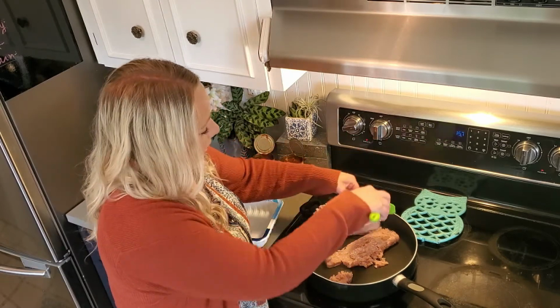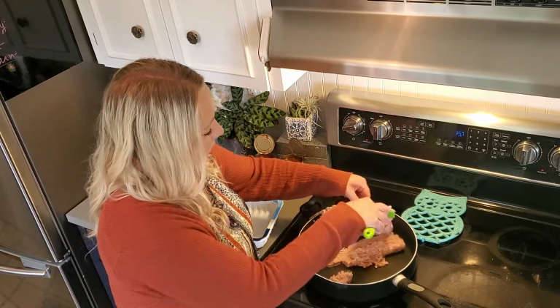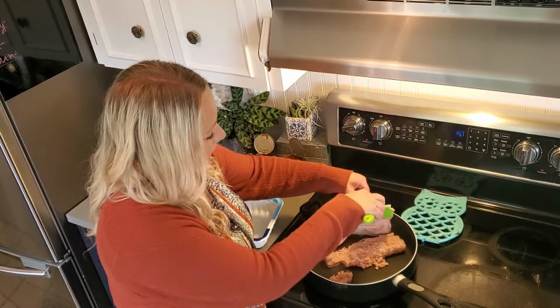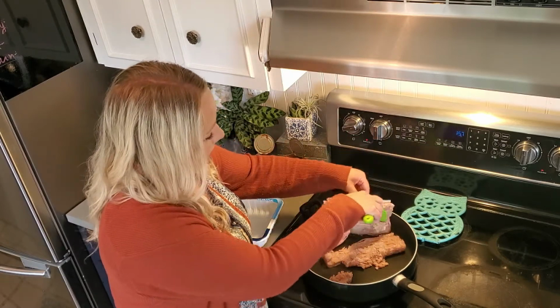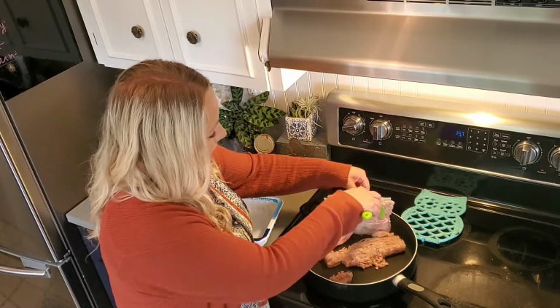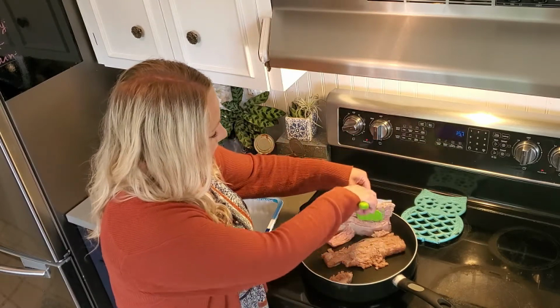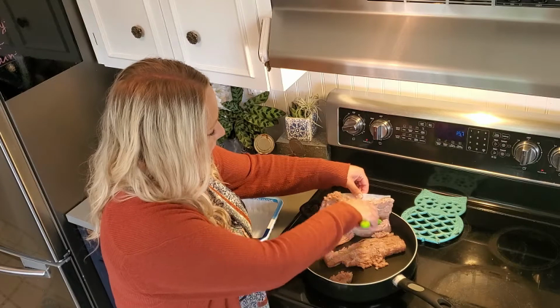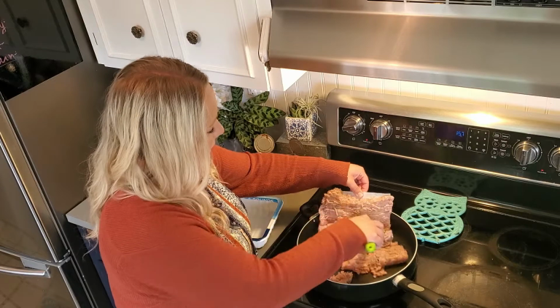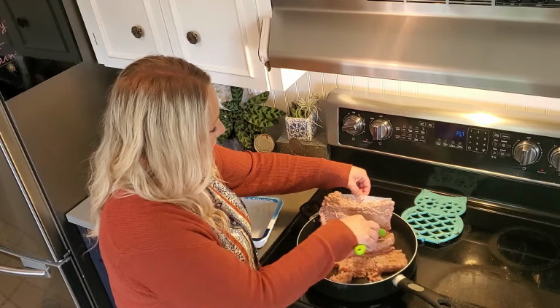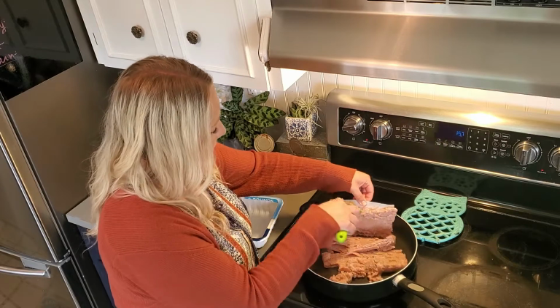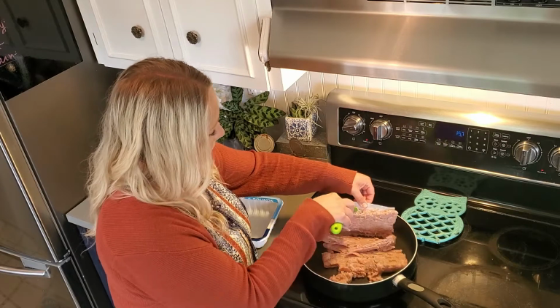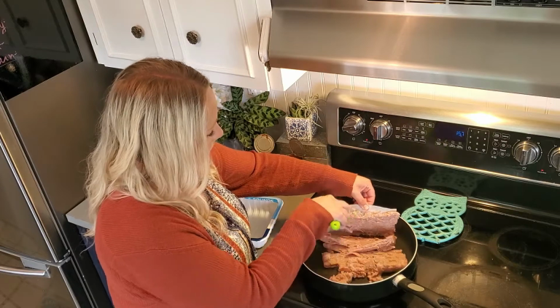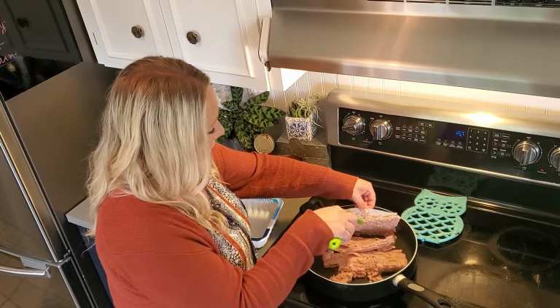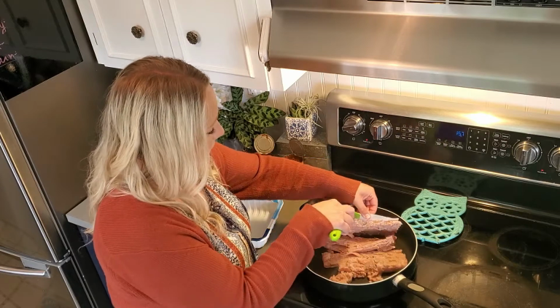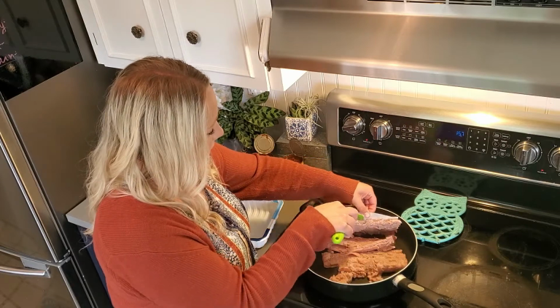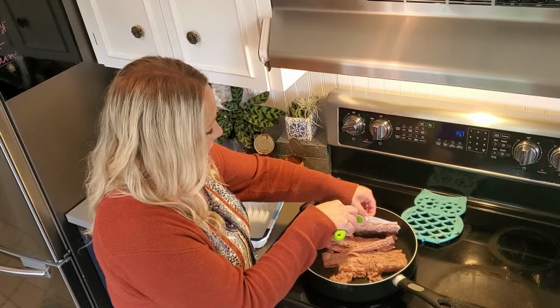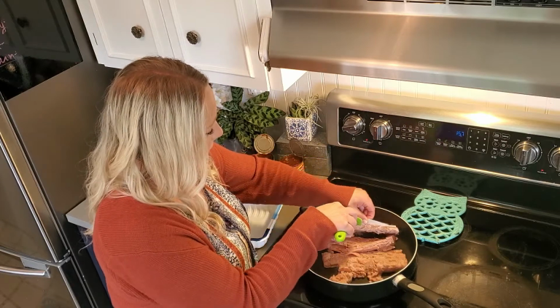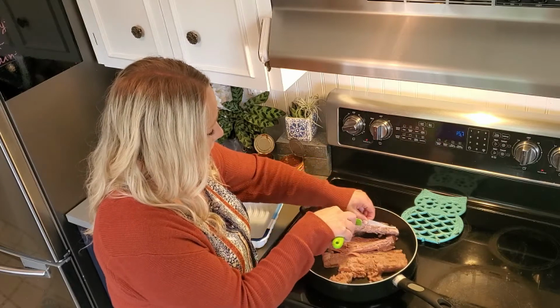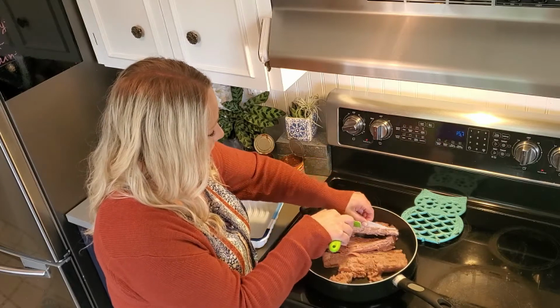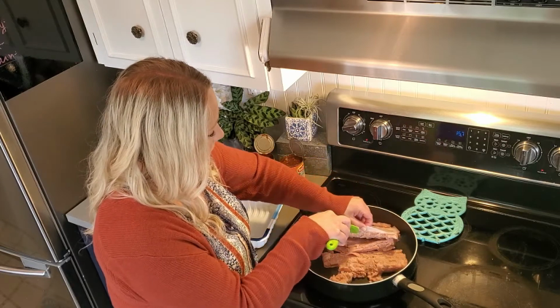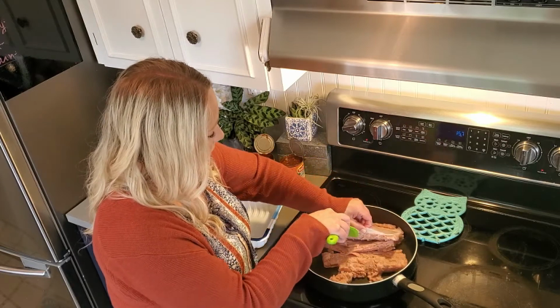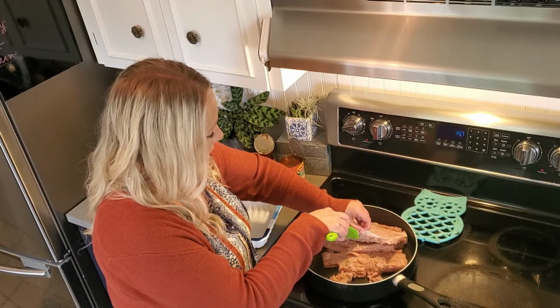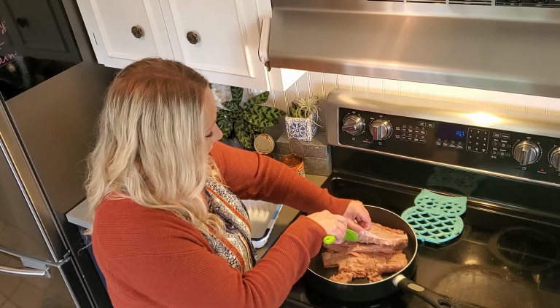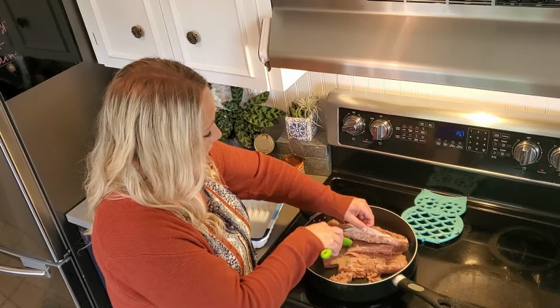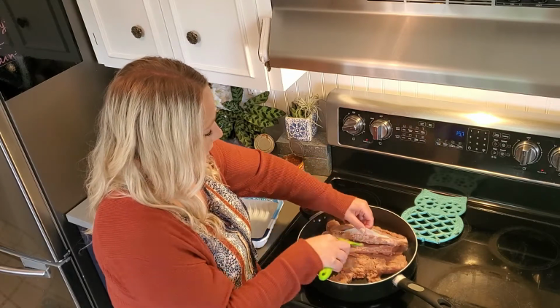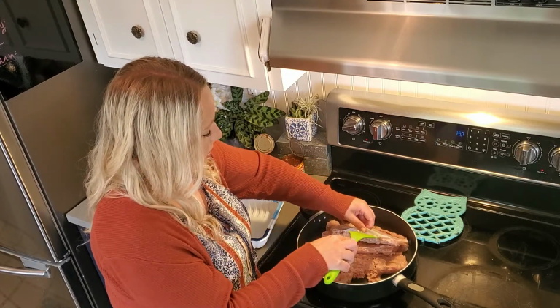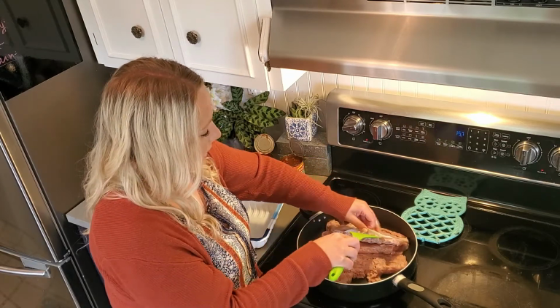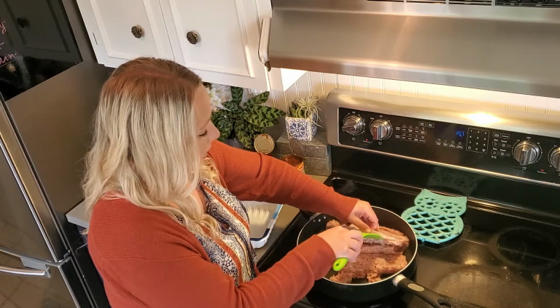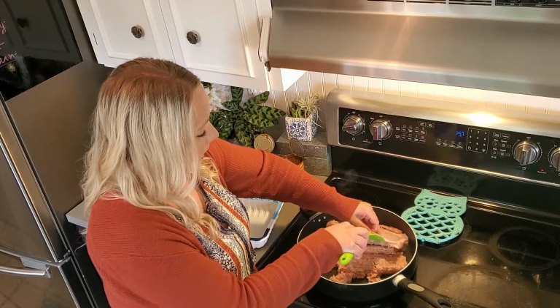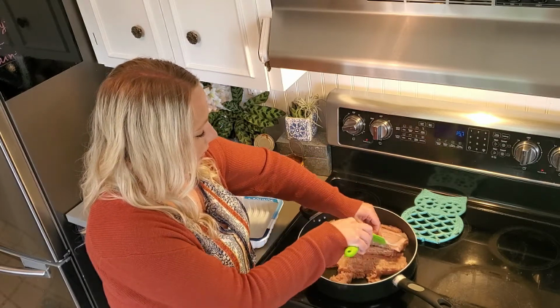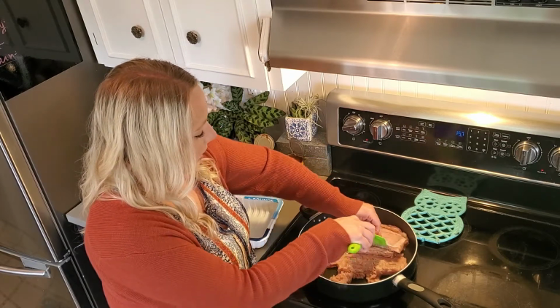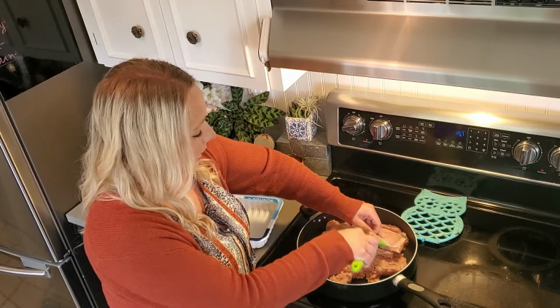Evidently this isn't quite all the way unthawed, but that's okay — it unthawed pretty quick in the pan.